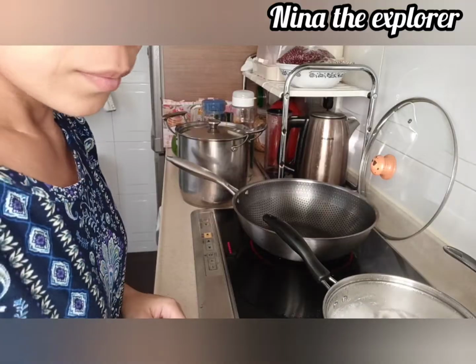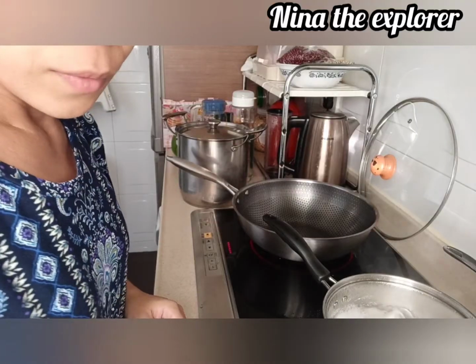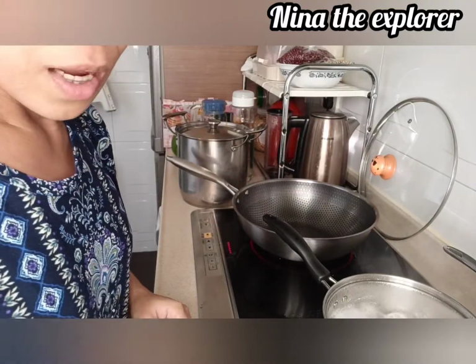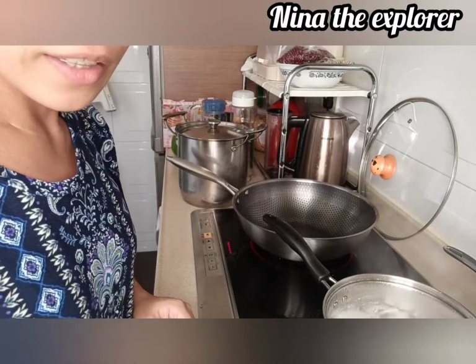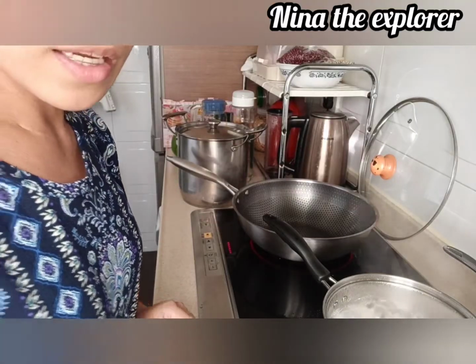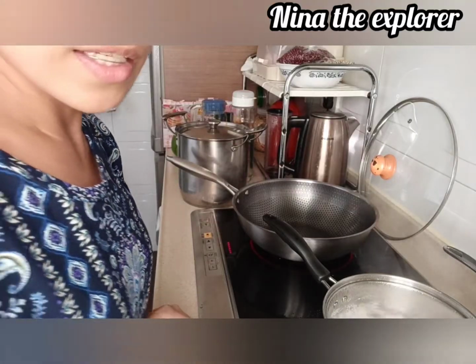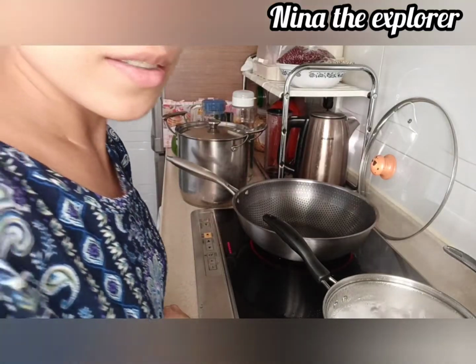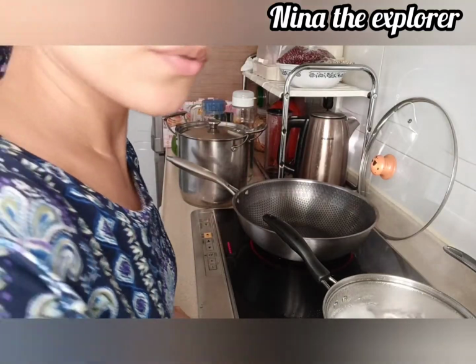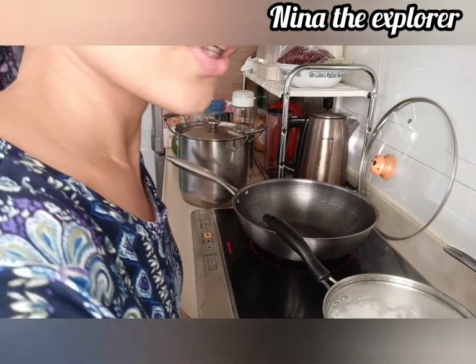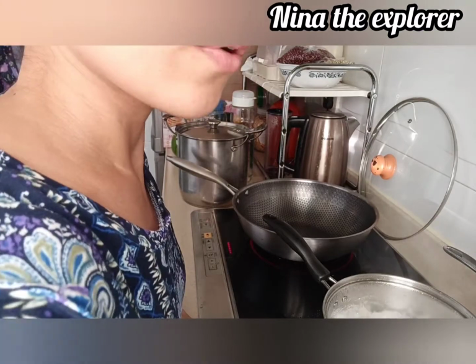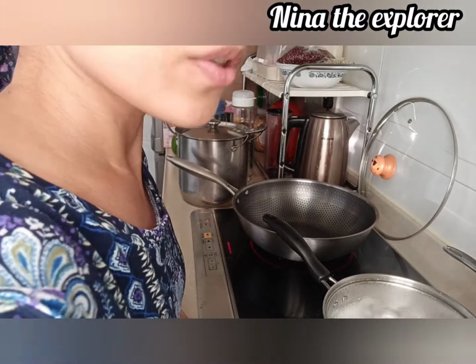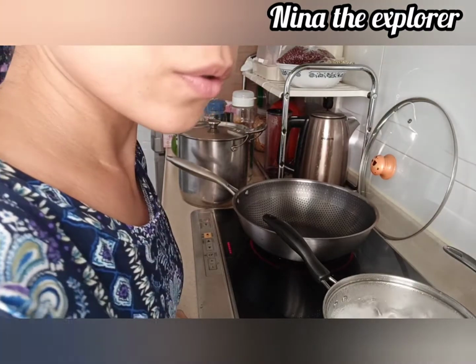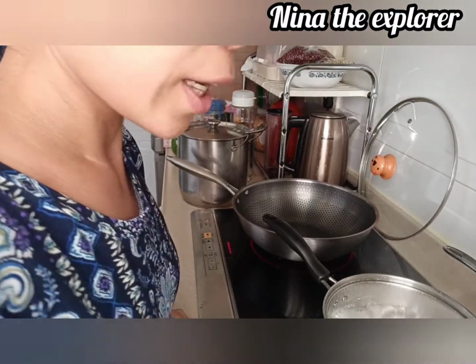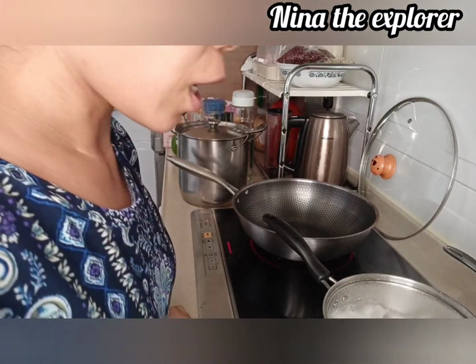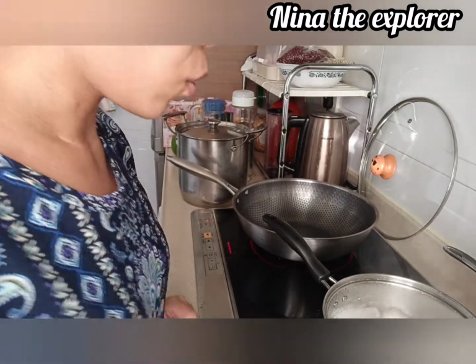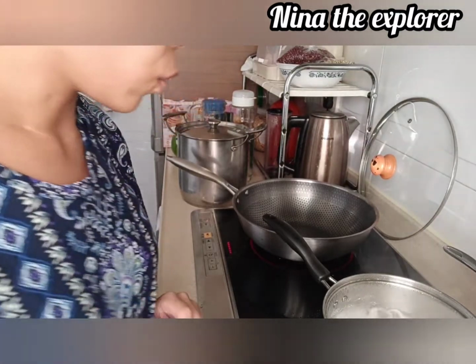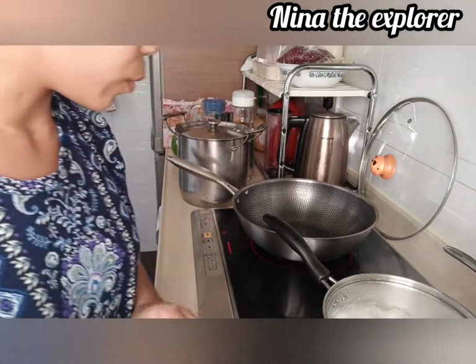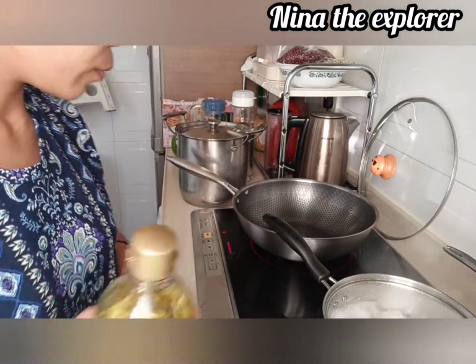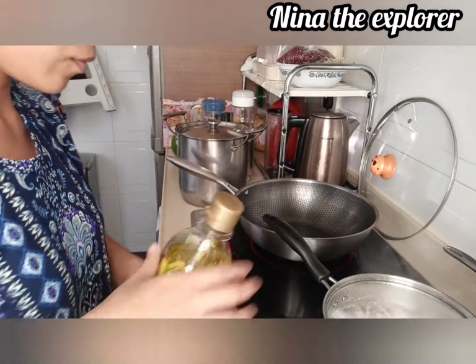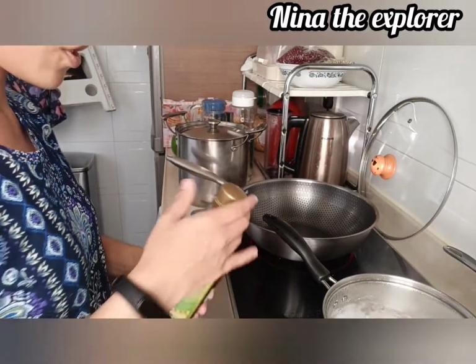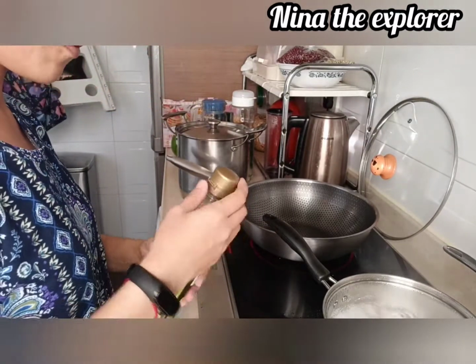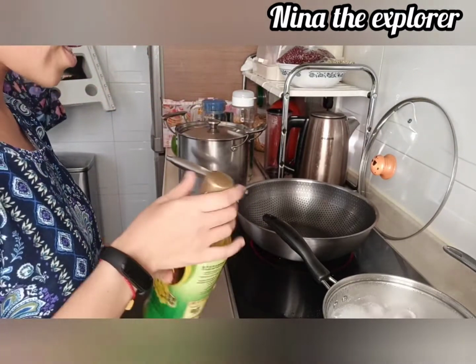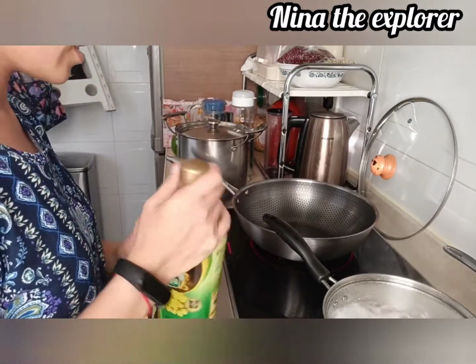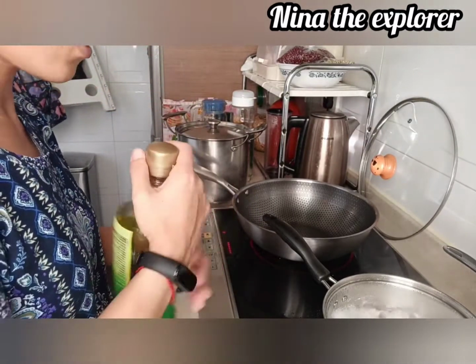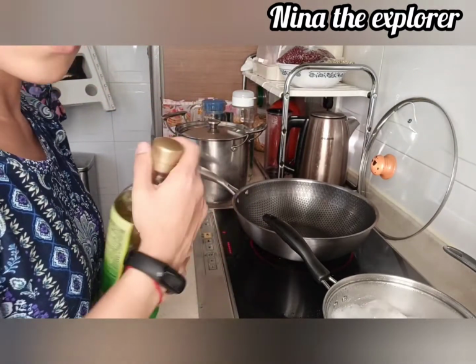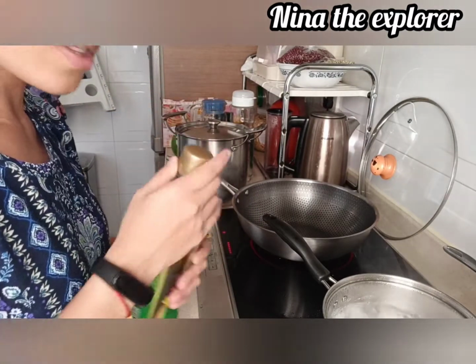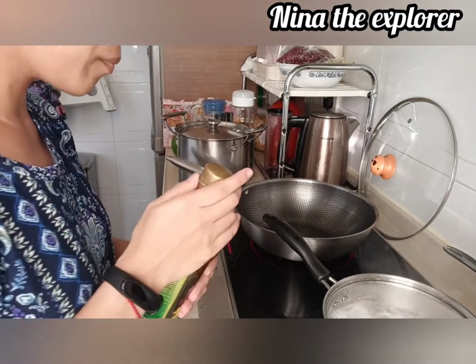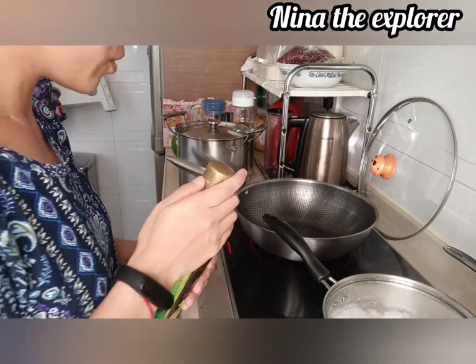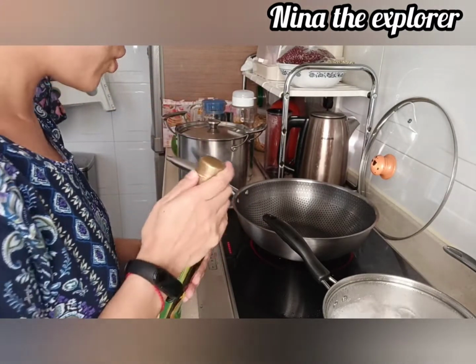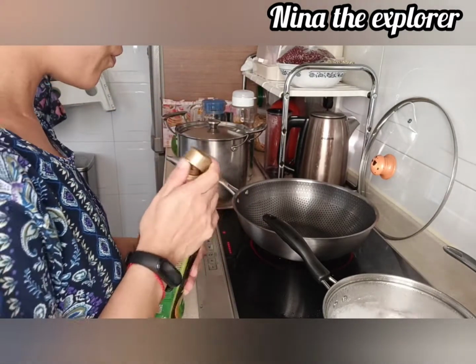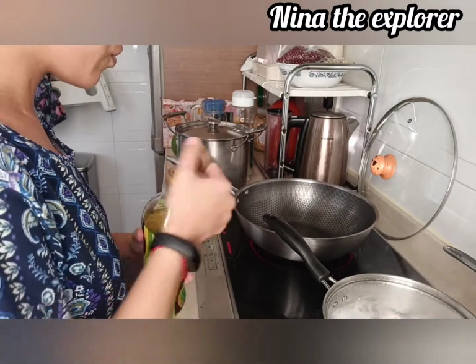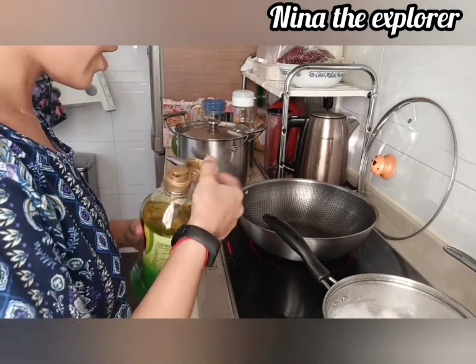Hi guys! We're going to cook a kangkong. Just fry the kangkong — a simple dish for today.